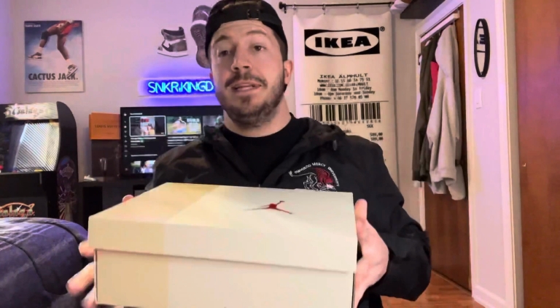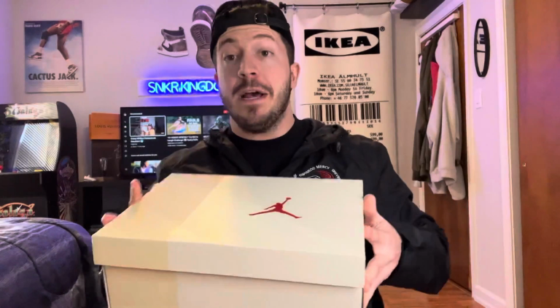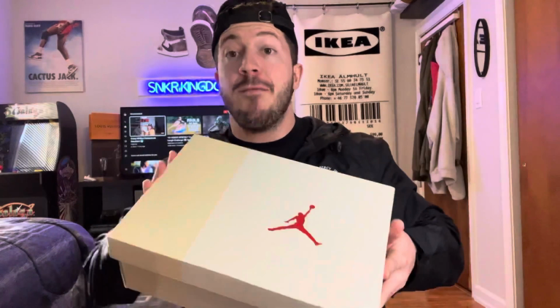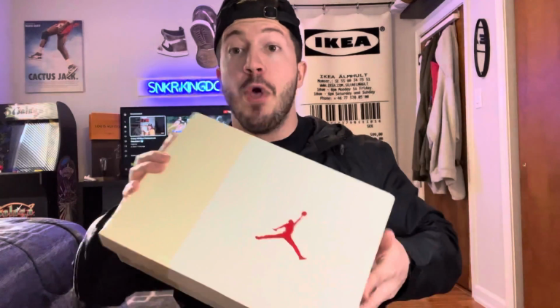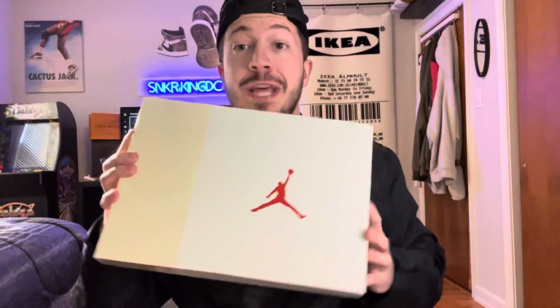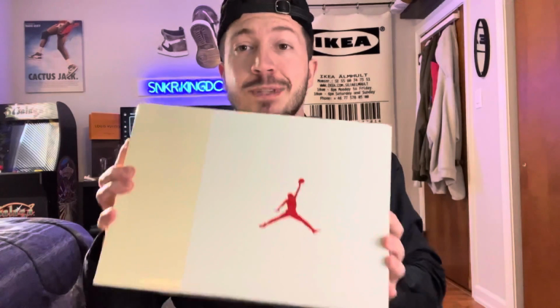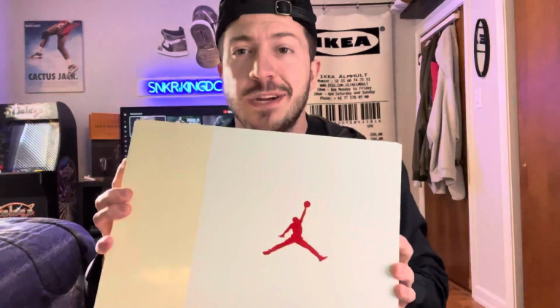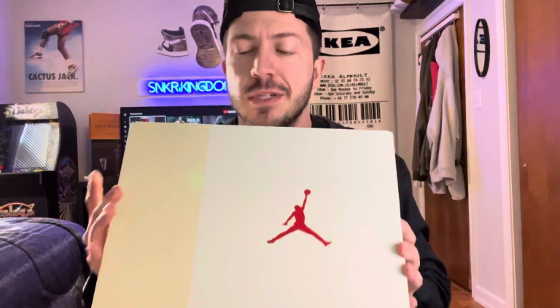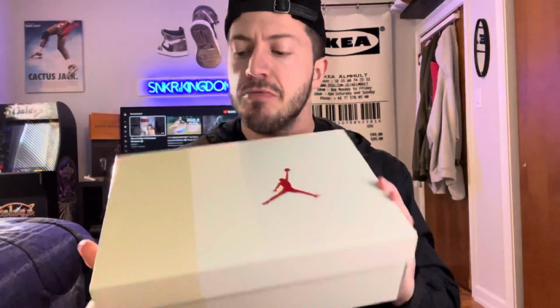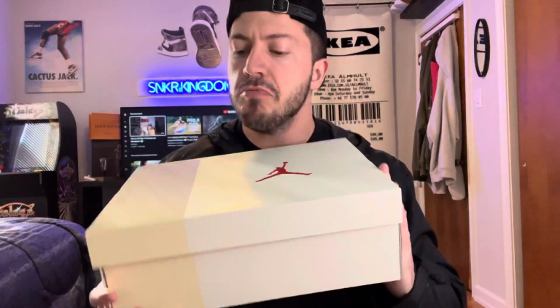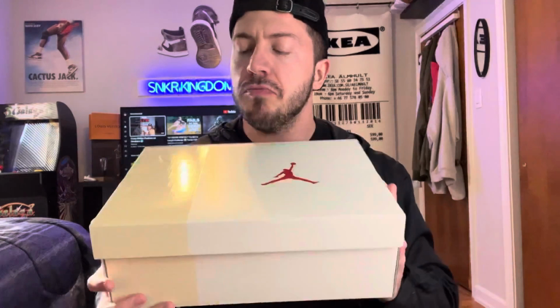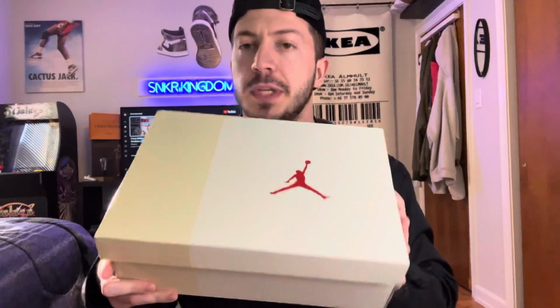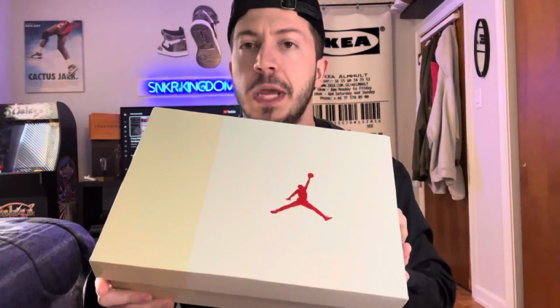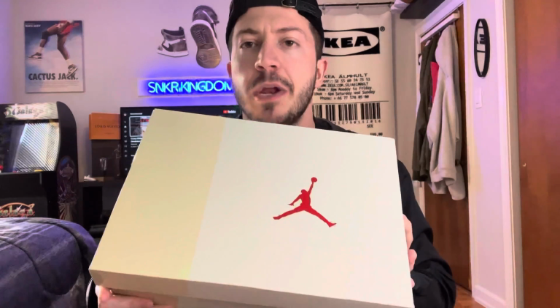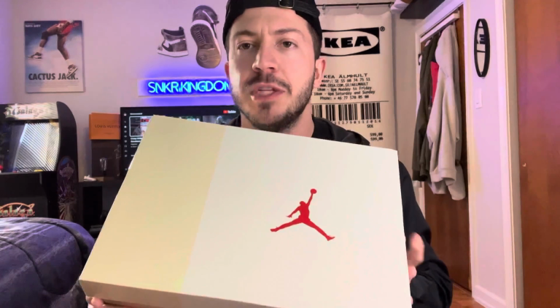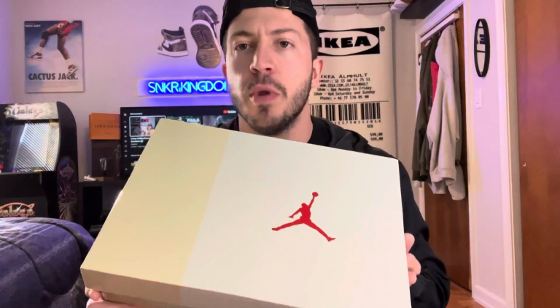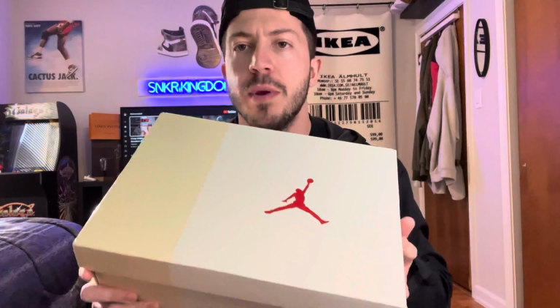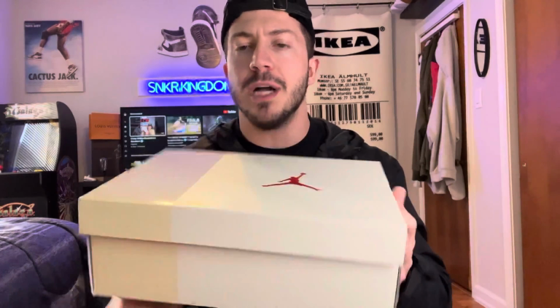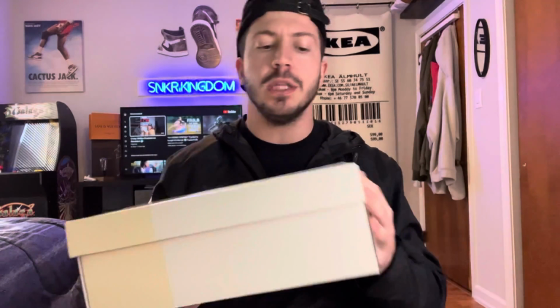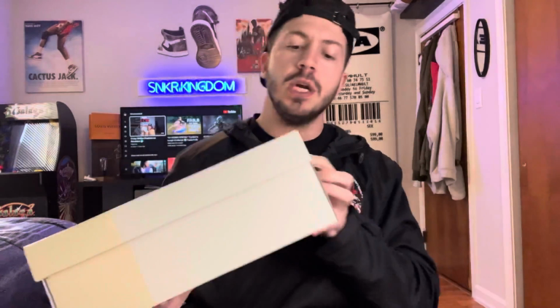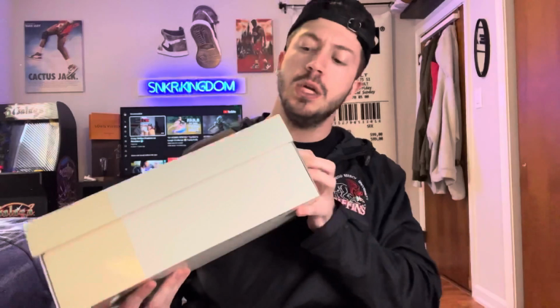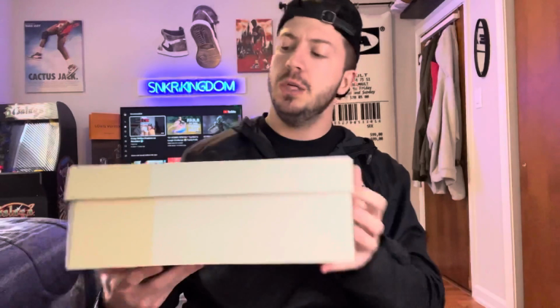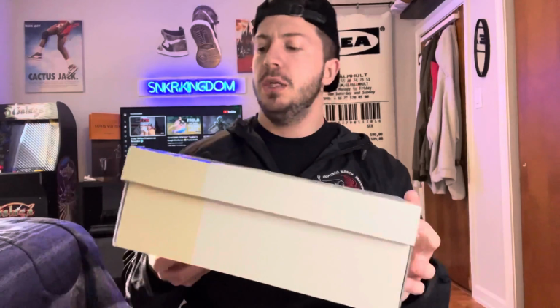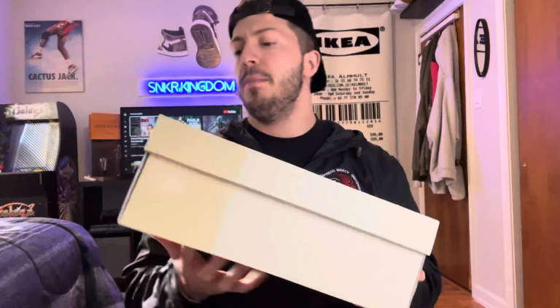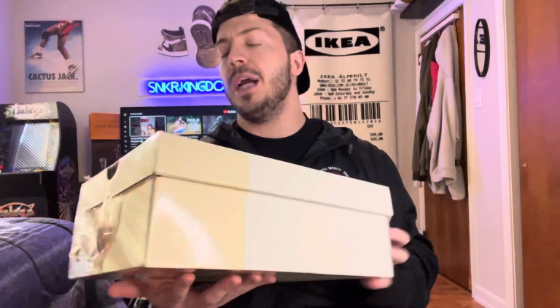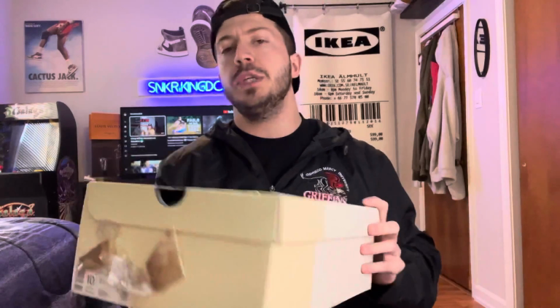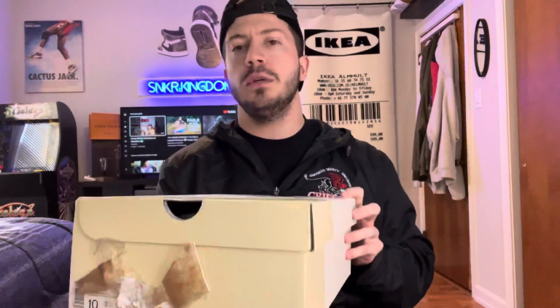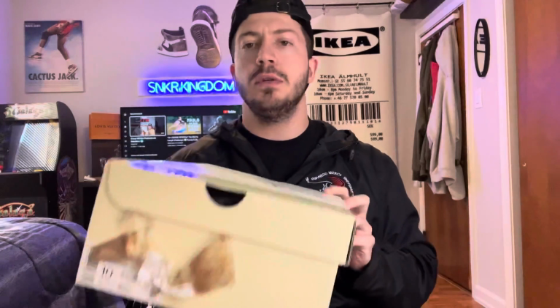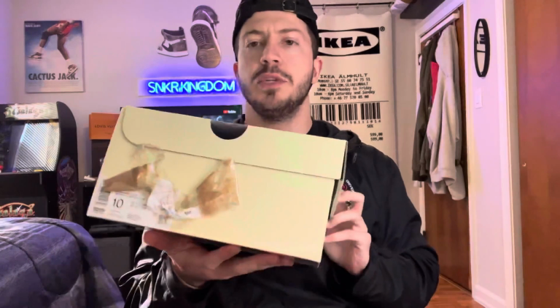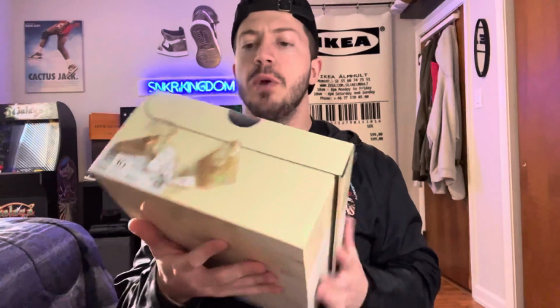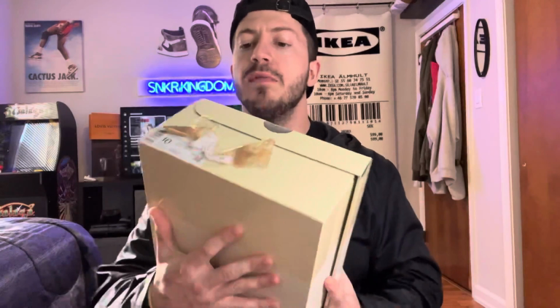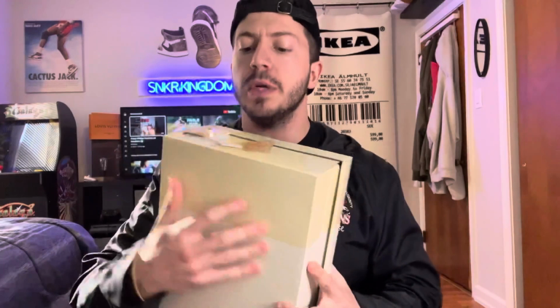Now, for those that know sneakers, you might know that's a Jordan 3 box right there. Packaging — these are going to be off-white.